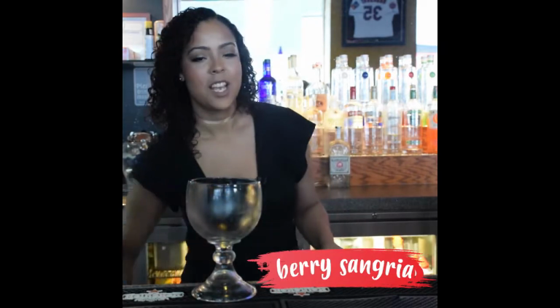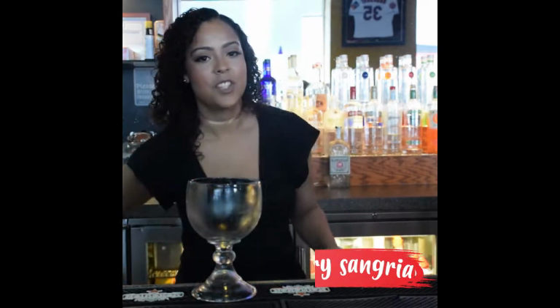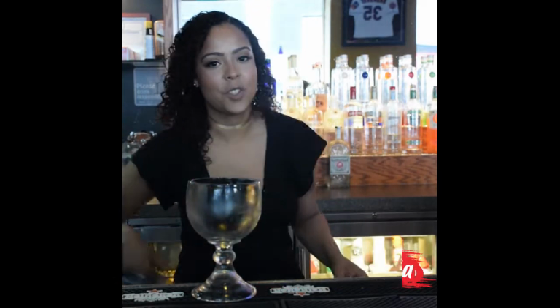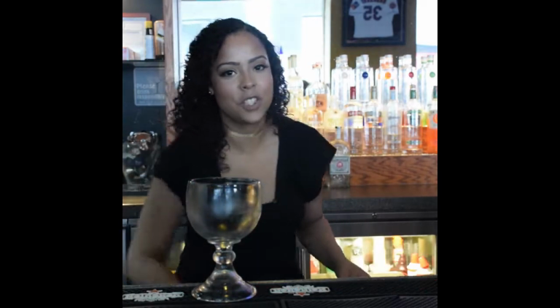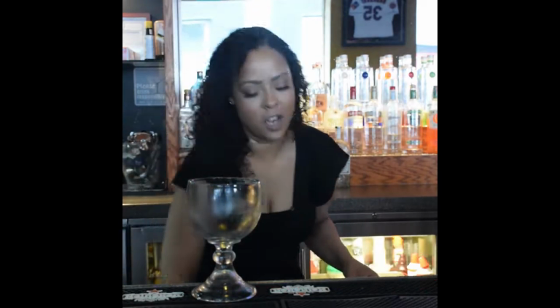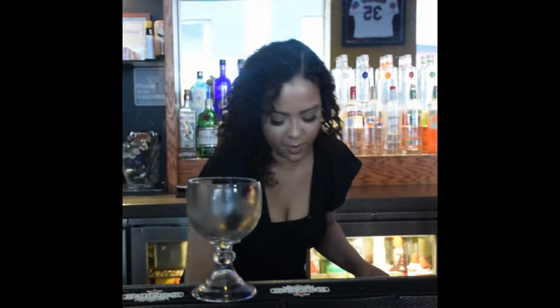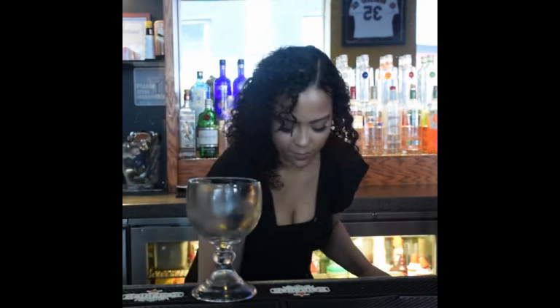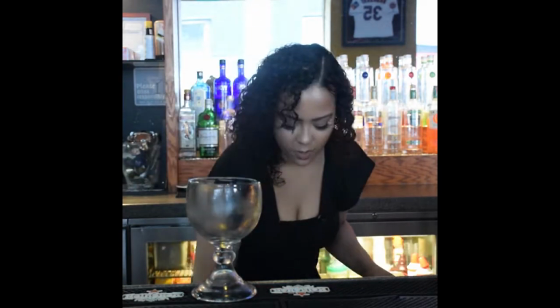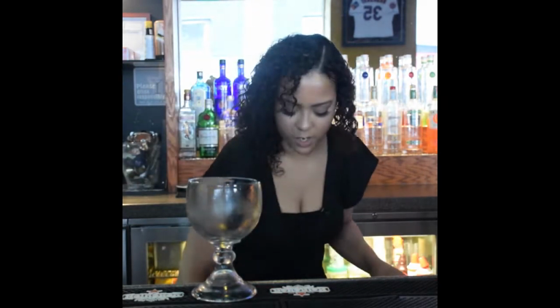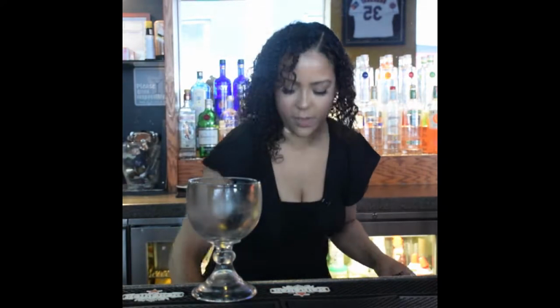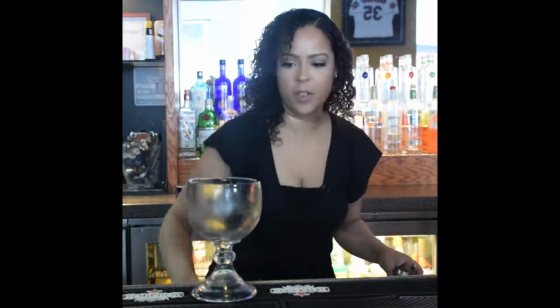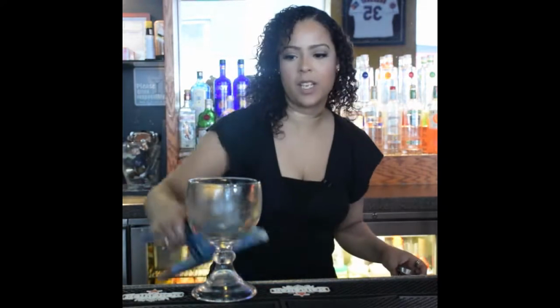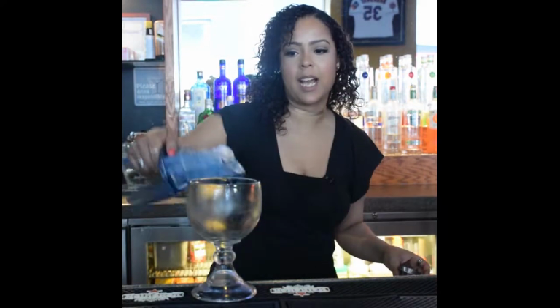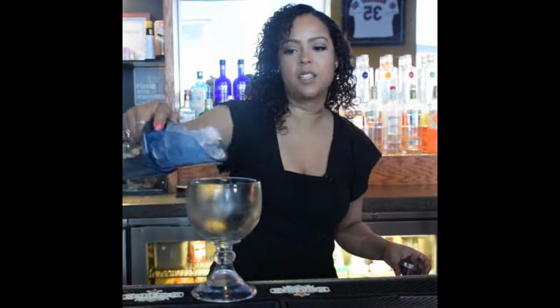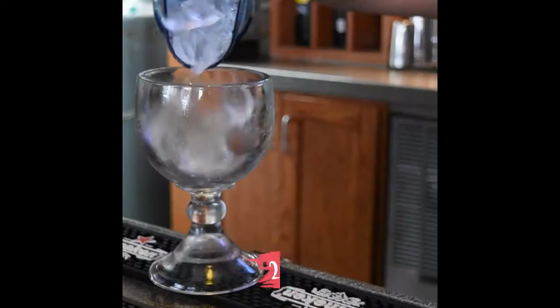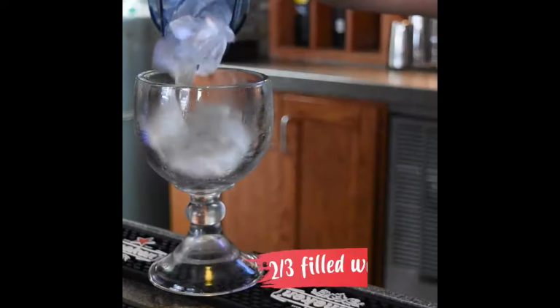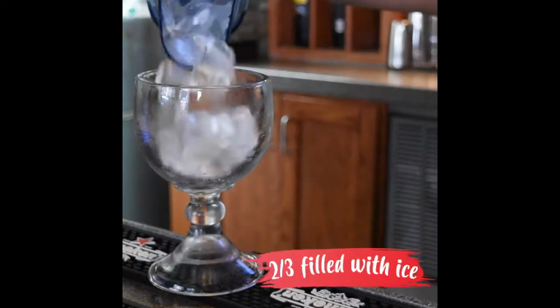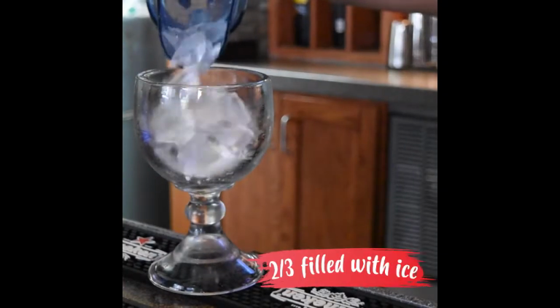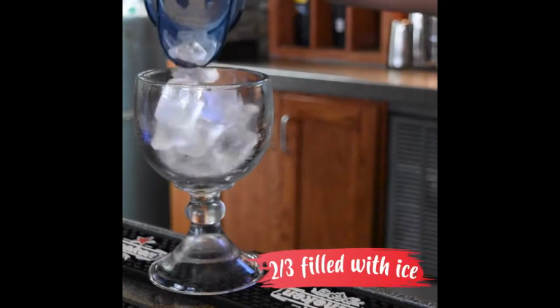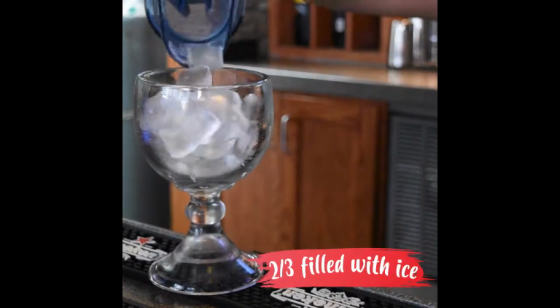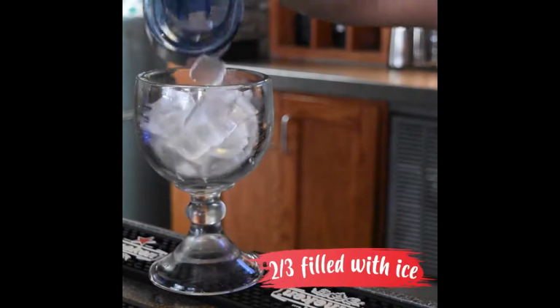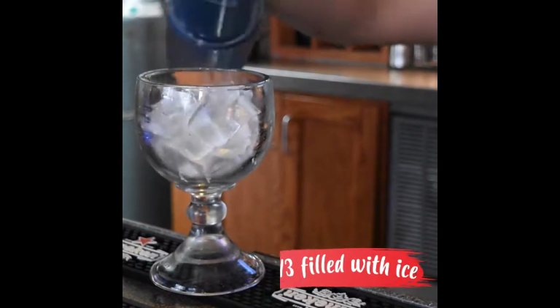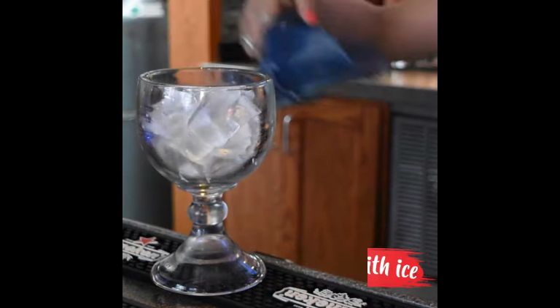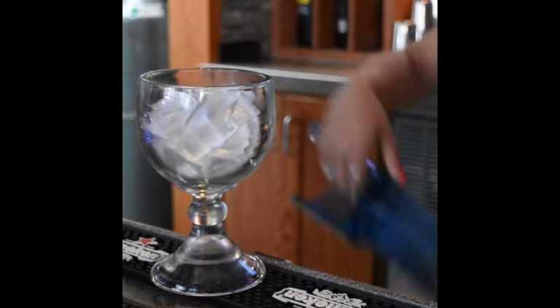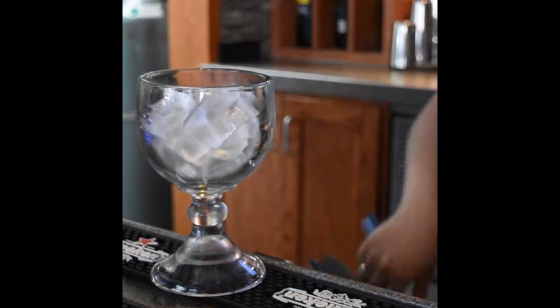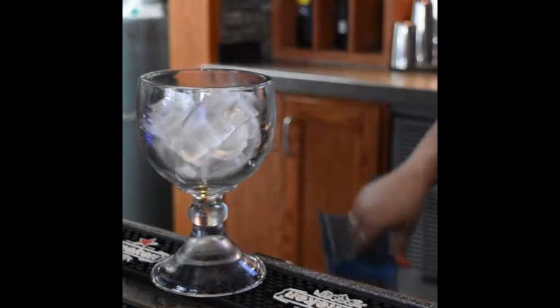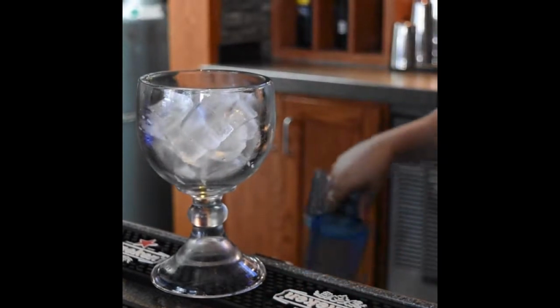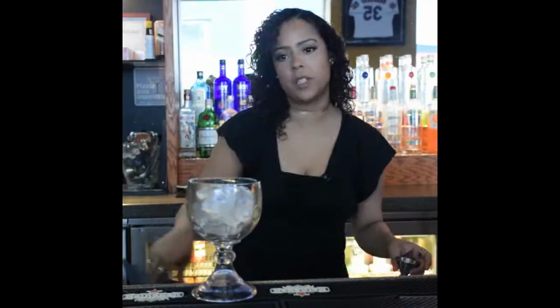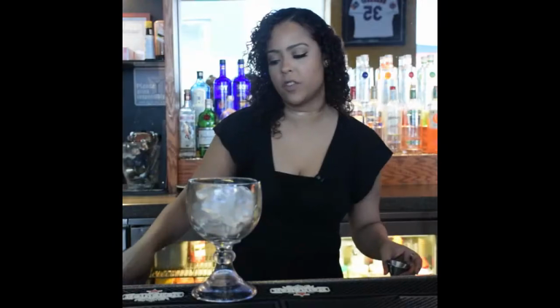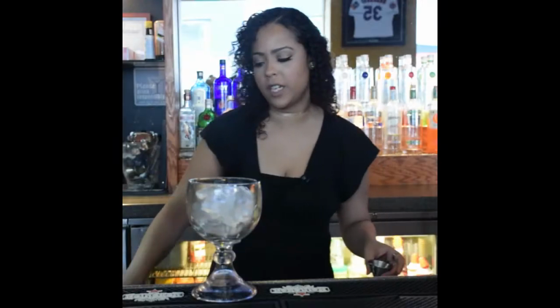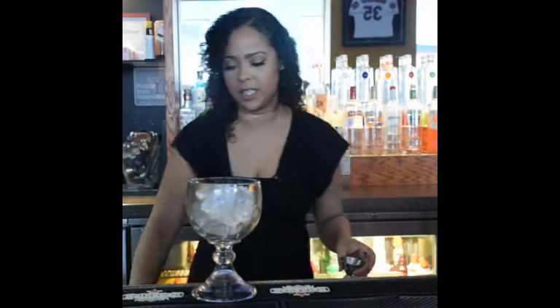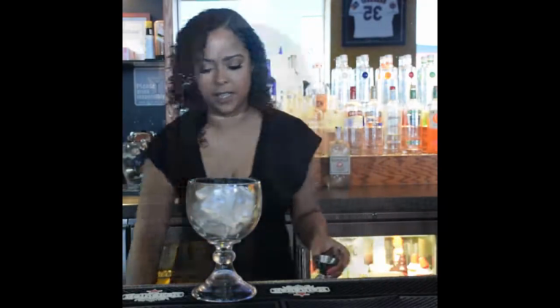So to start, we're going to fill the glass two thirds full of ice and then we're just going to build the ingredients in.